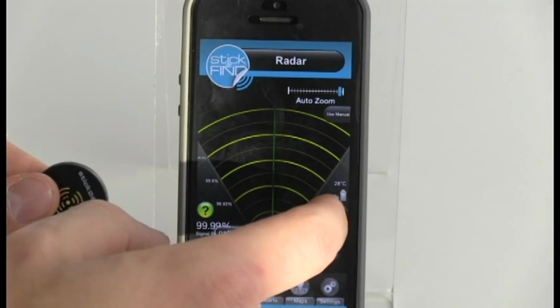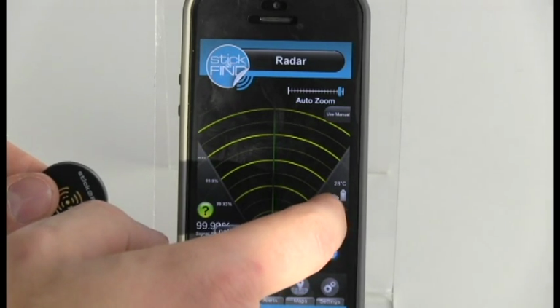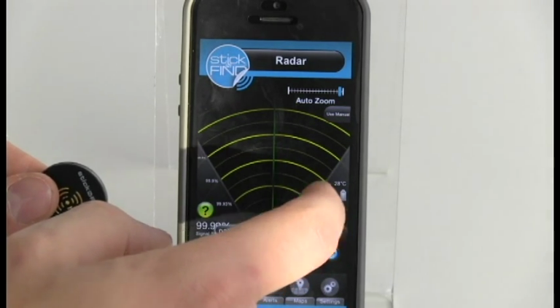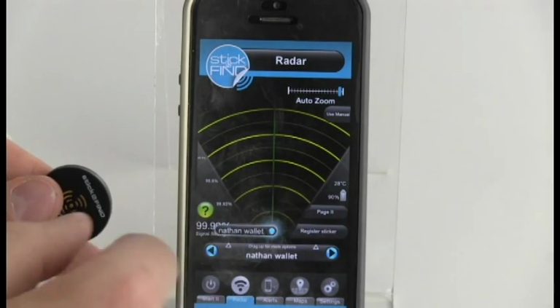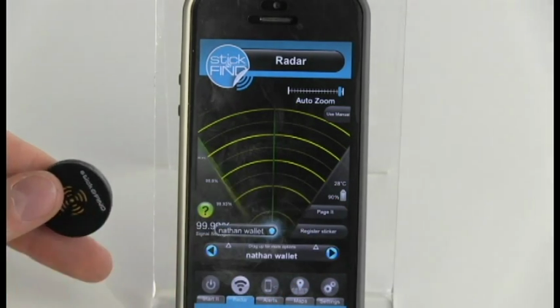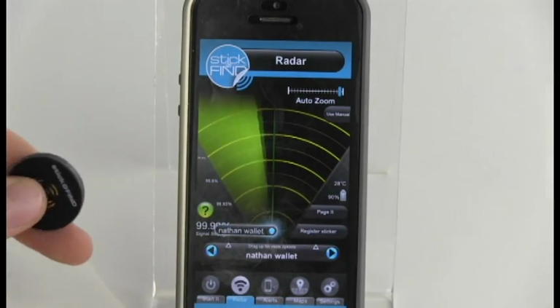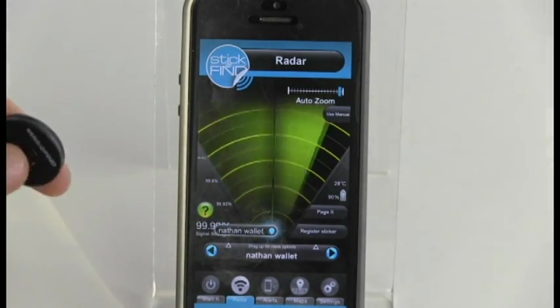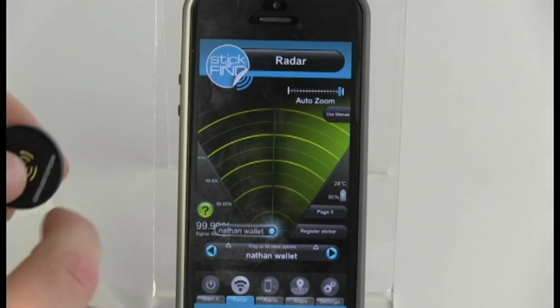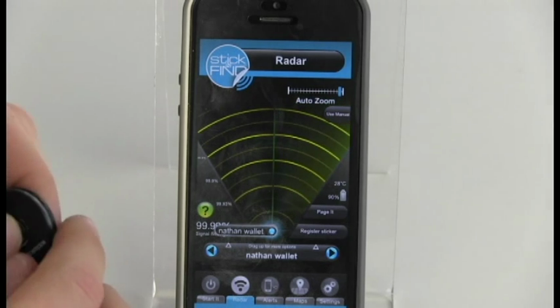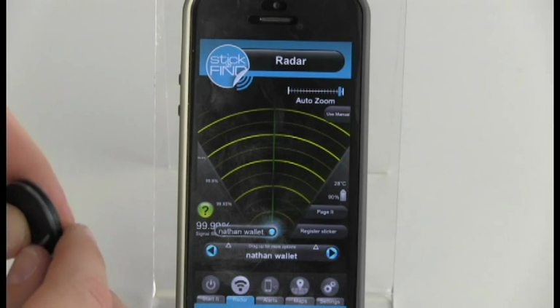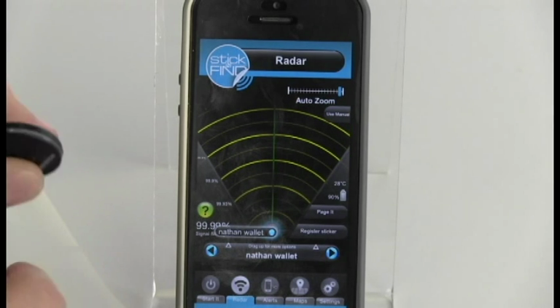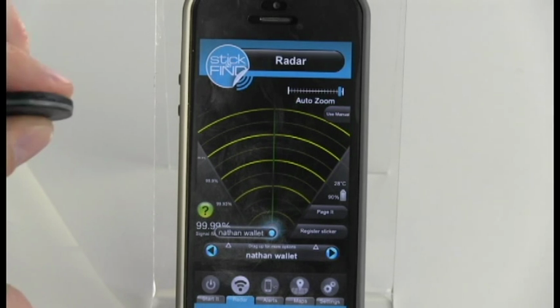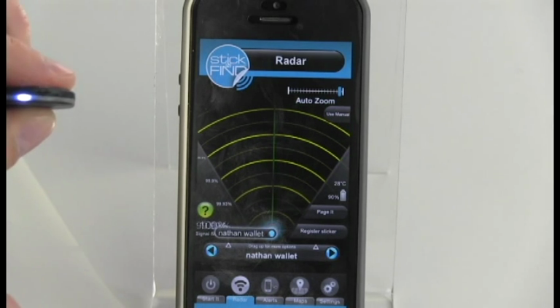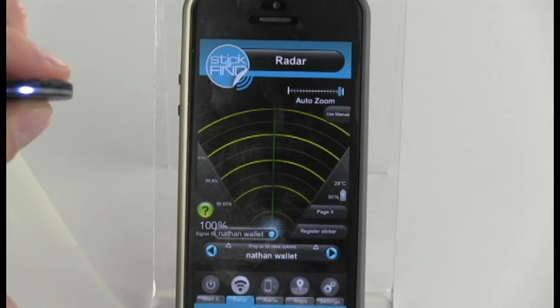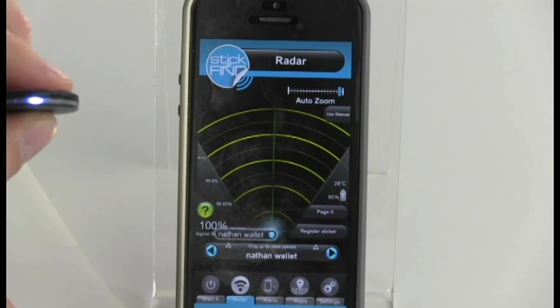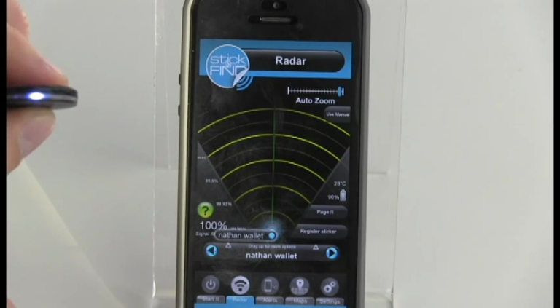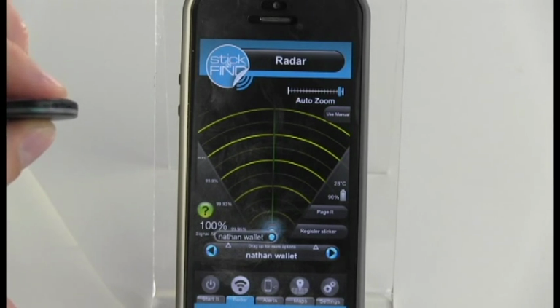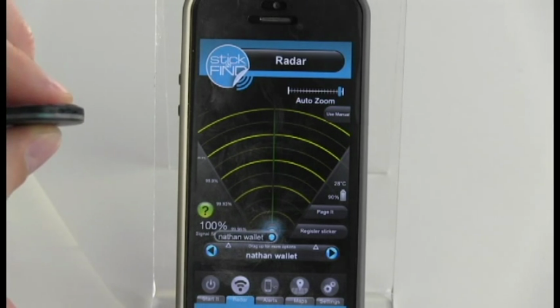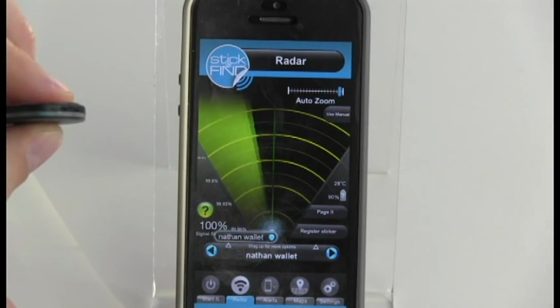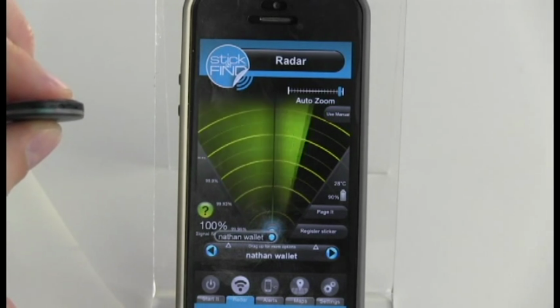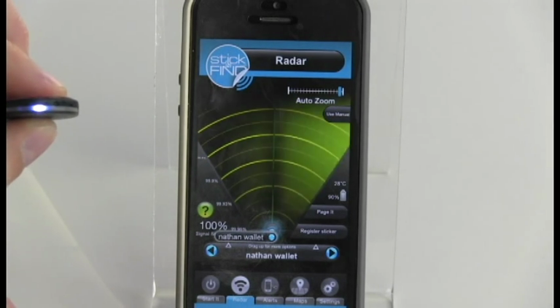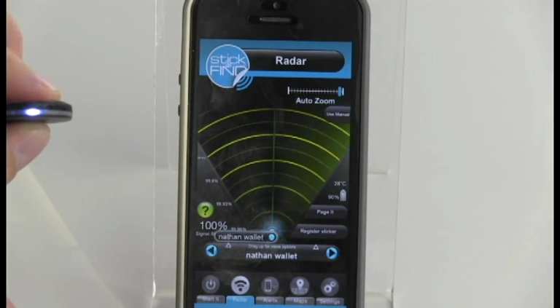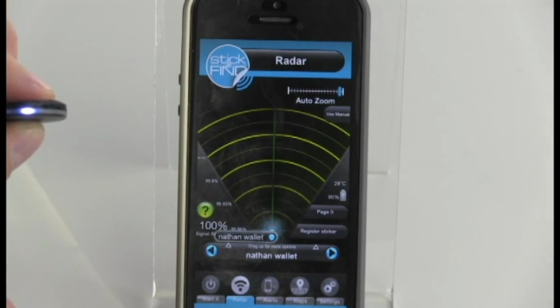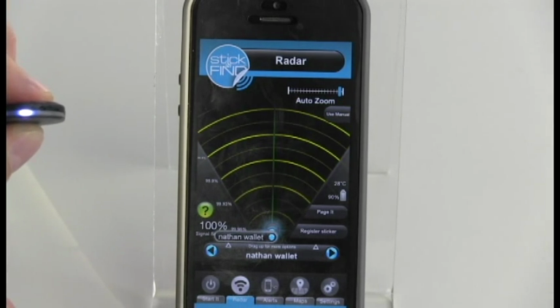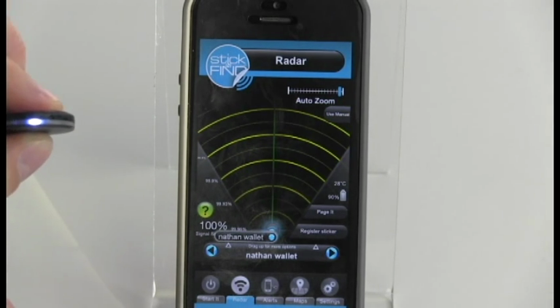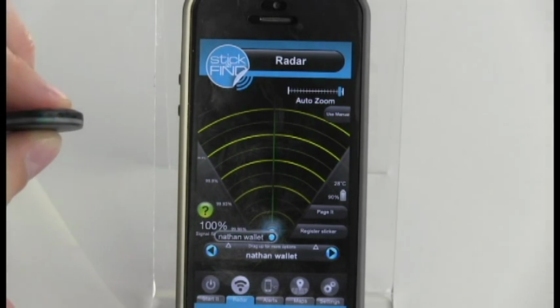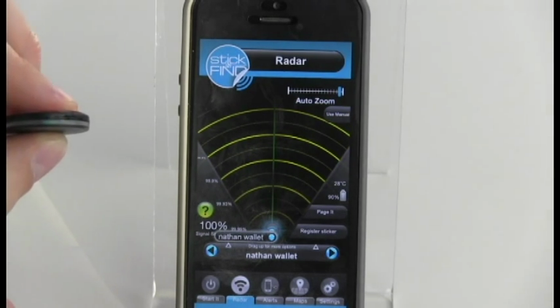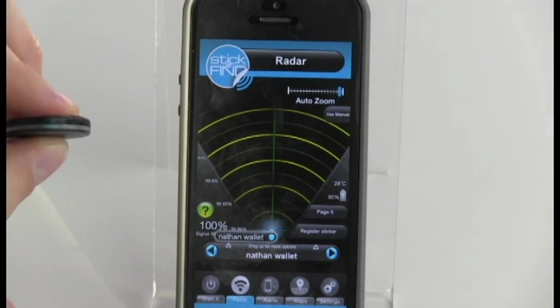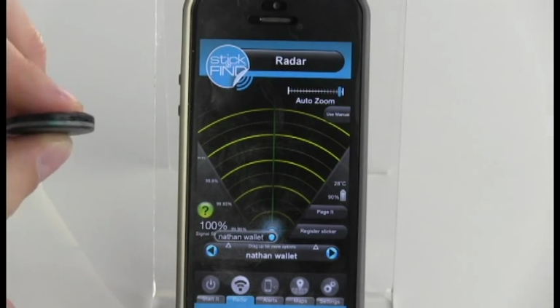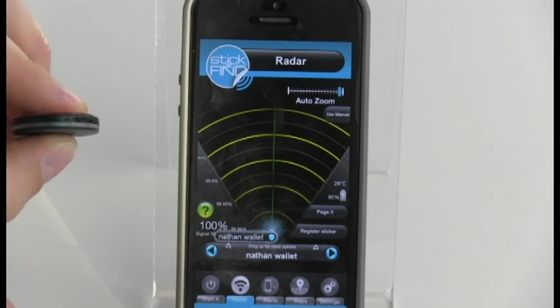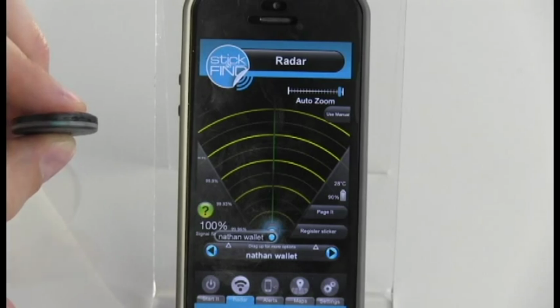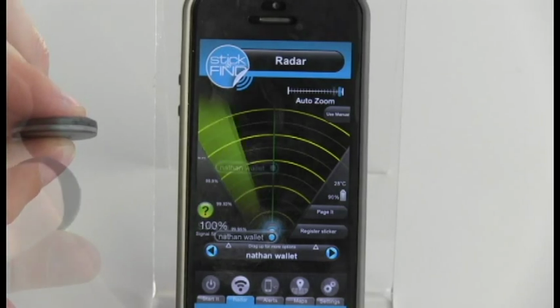Walk in any direction until the sticker's dot reaches the bottom. When the sticker is close and has a blue dot next to it, you can press Page It and the sticker will beep and light up for five seconds.